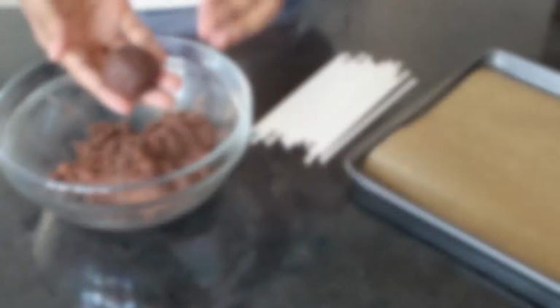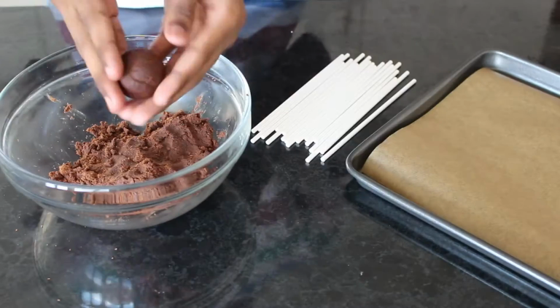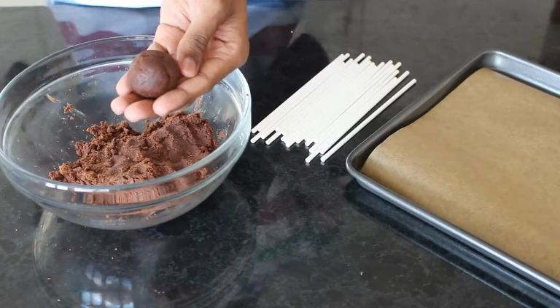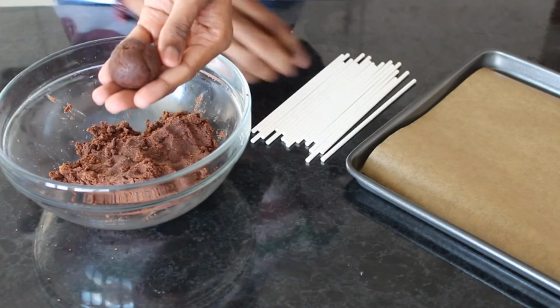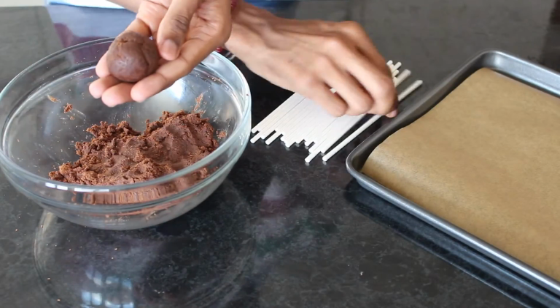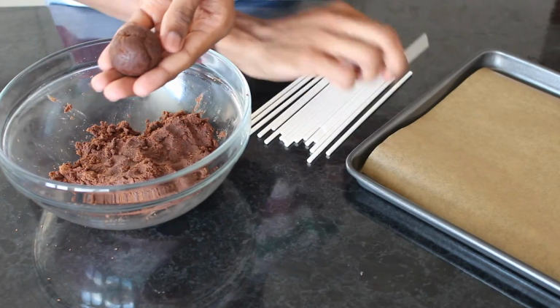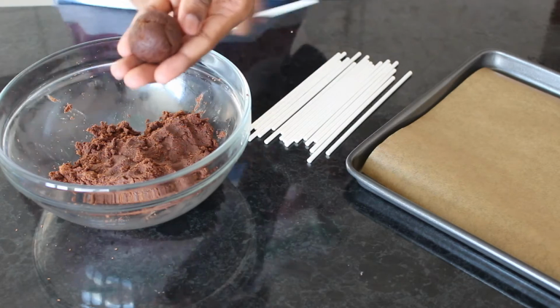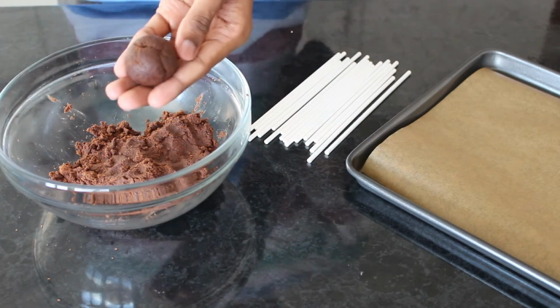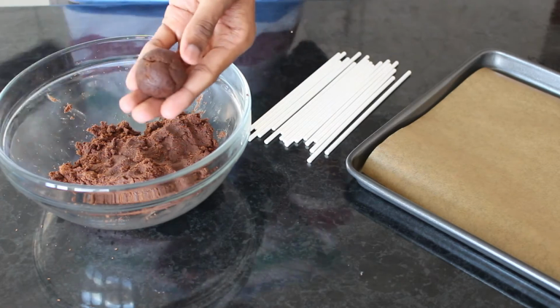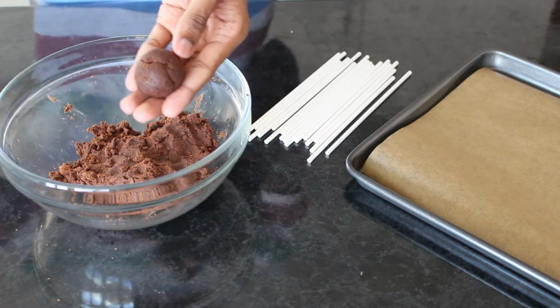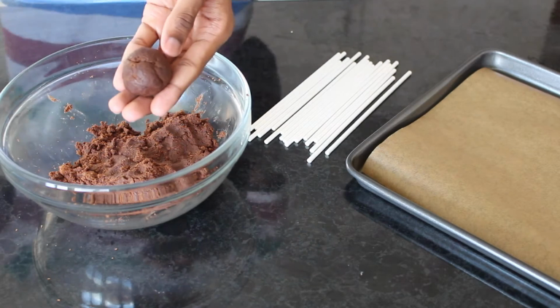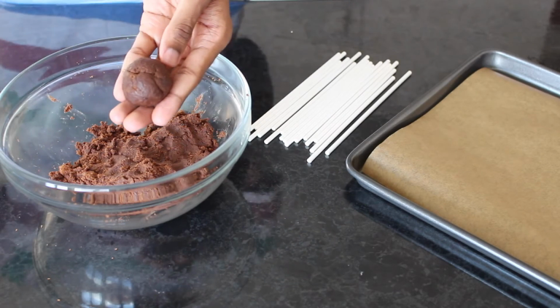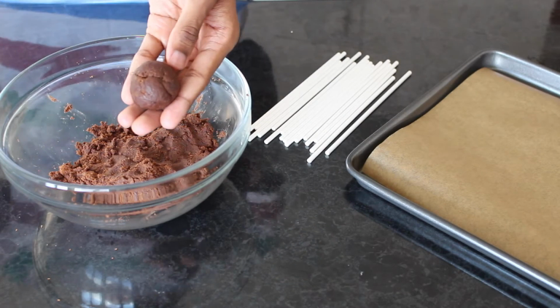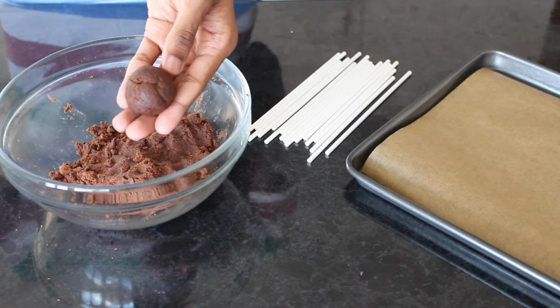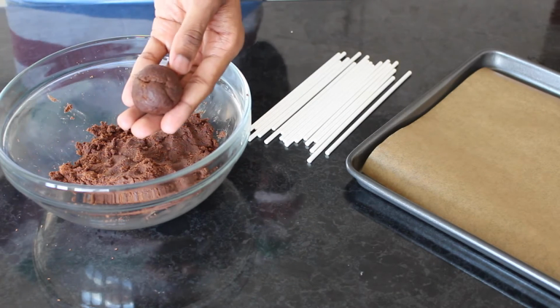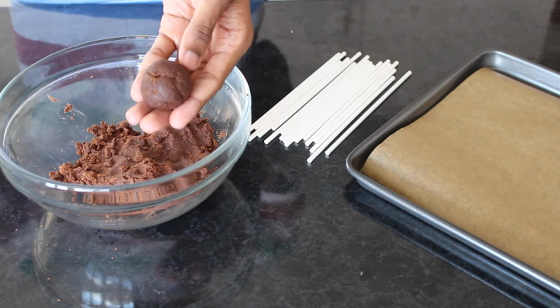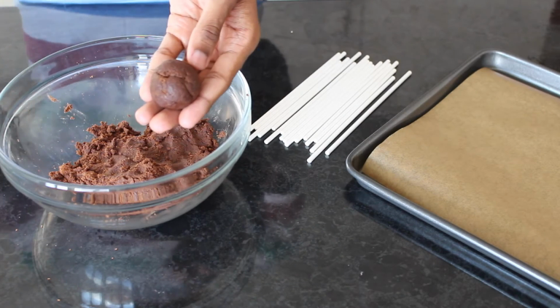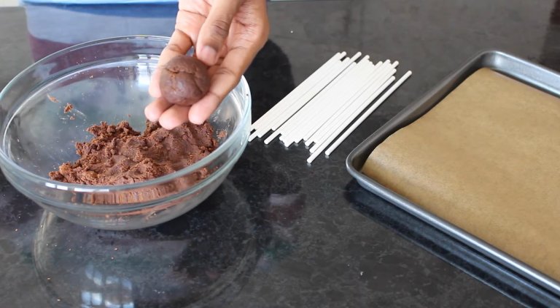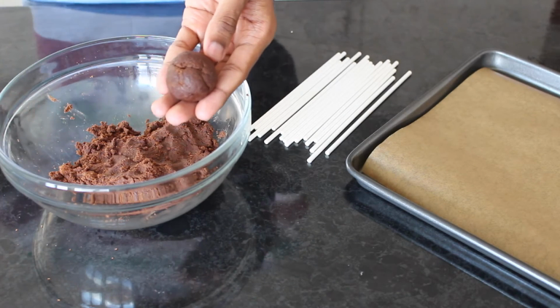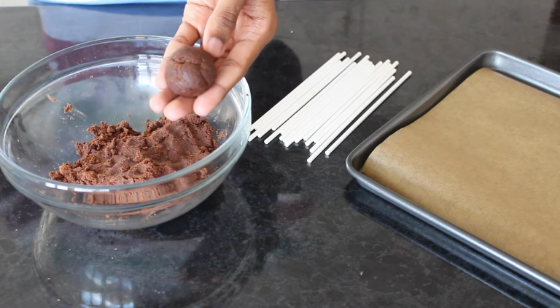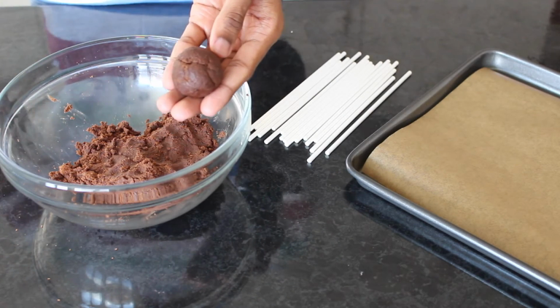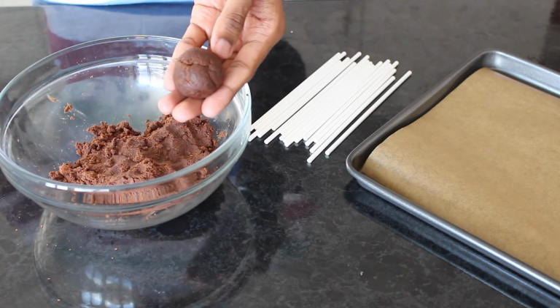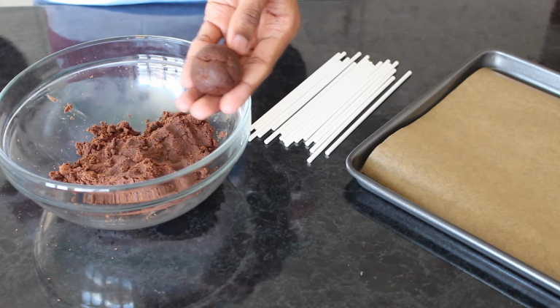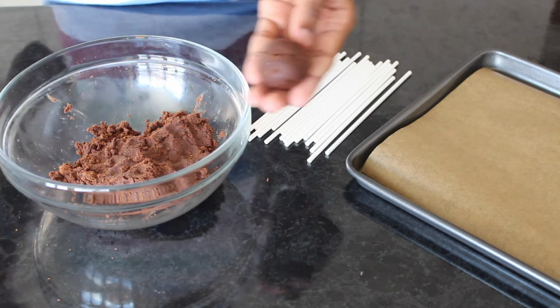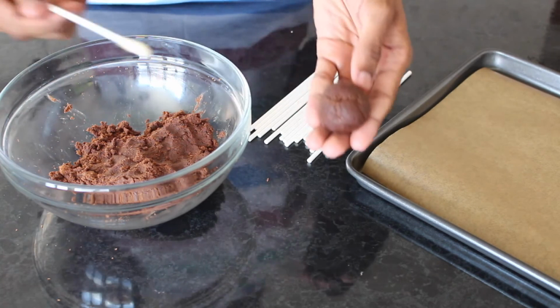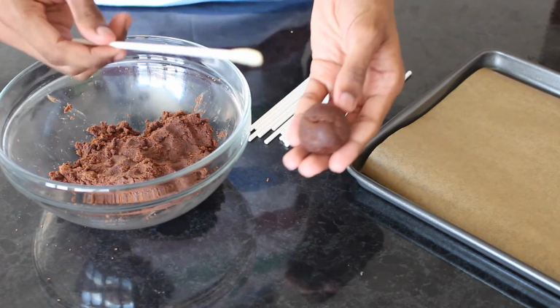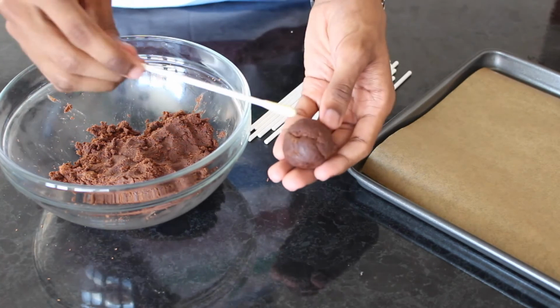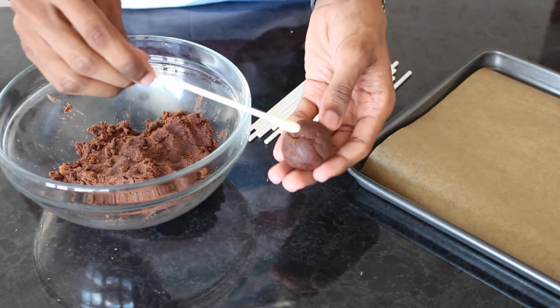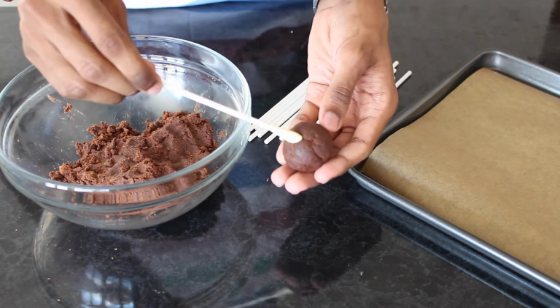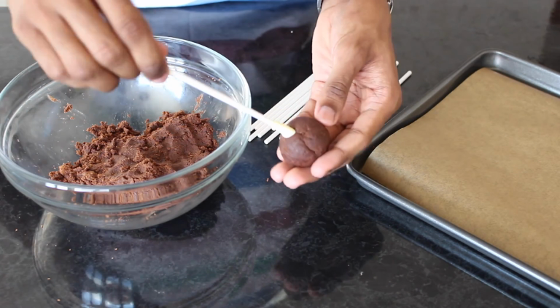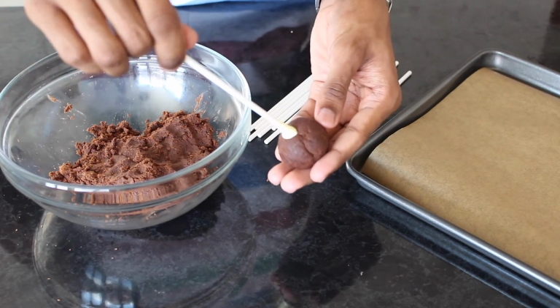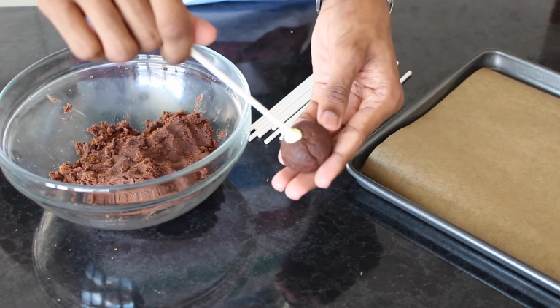Roll your cake mix into balls and place the lollipop stick in the middle. I like to use a little melted chocolate to hold it in place.